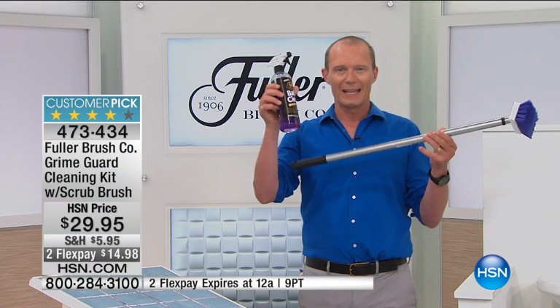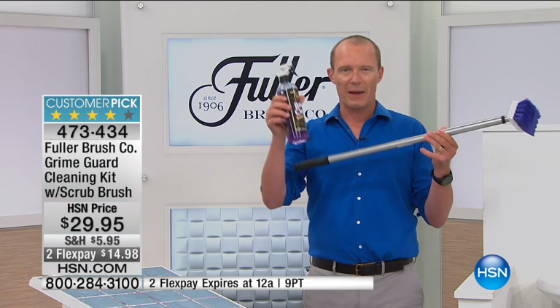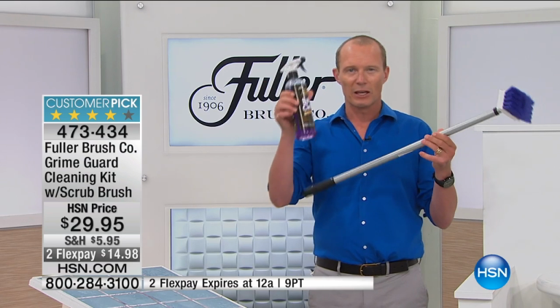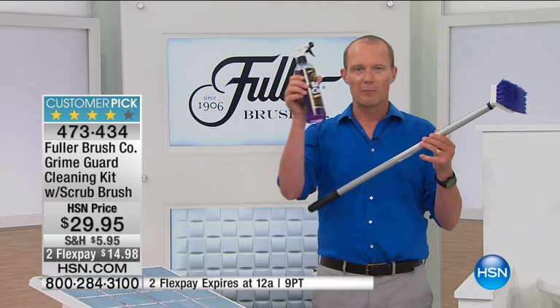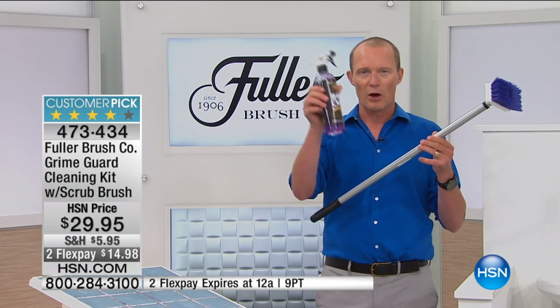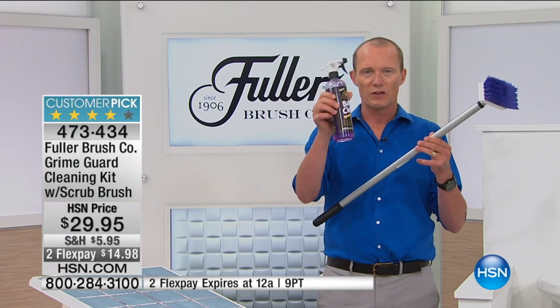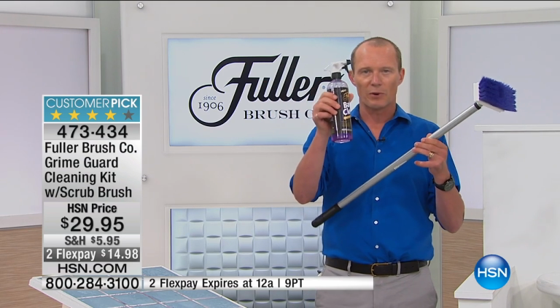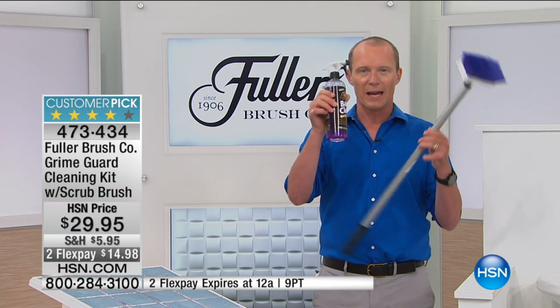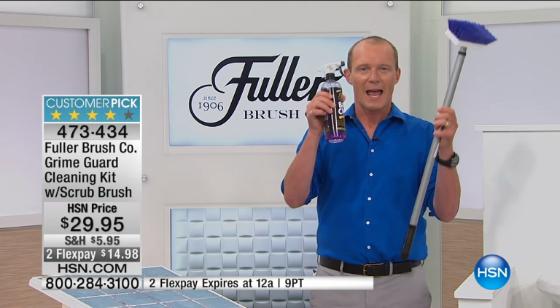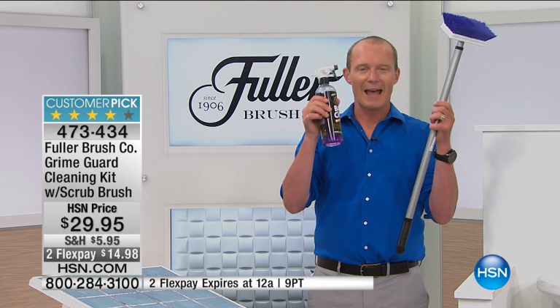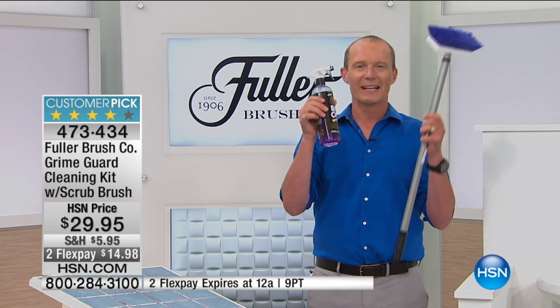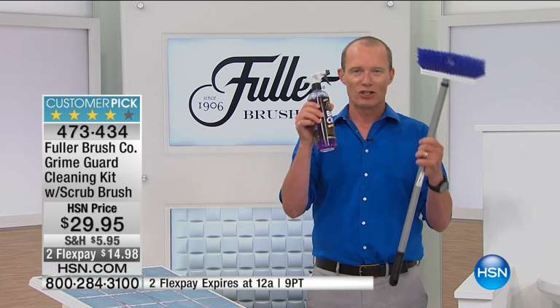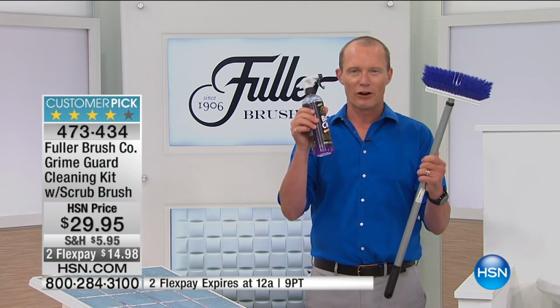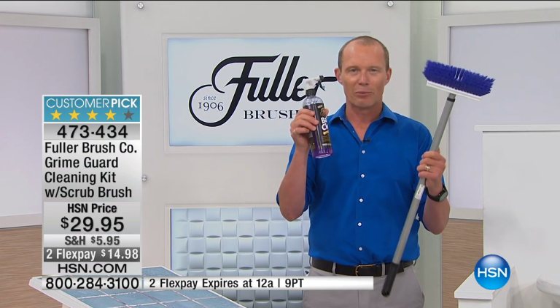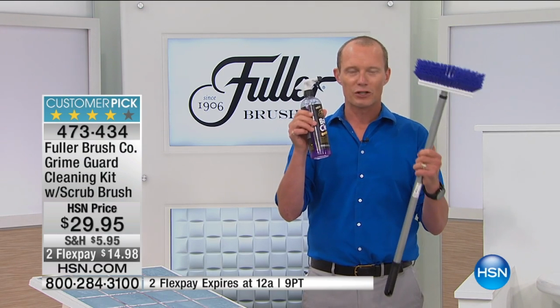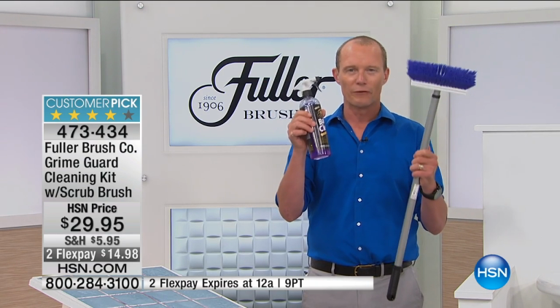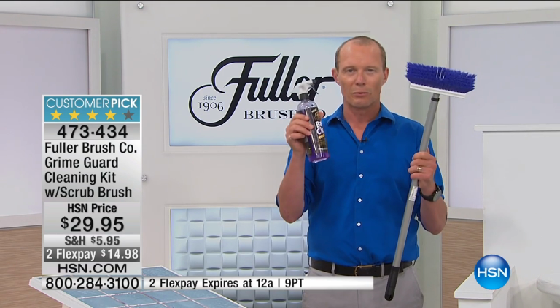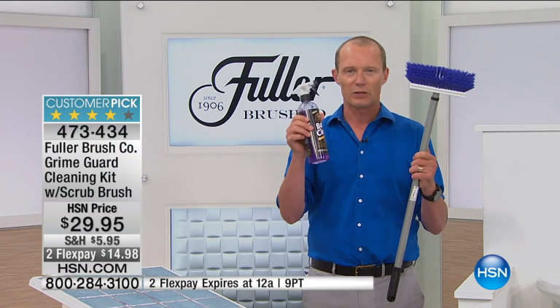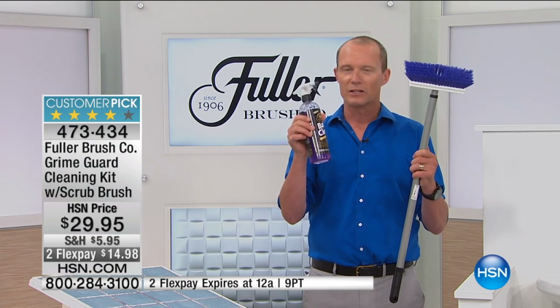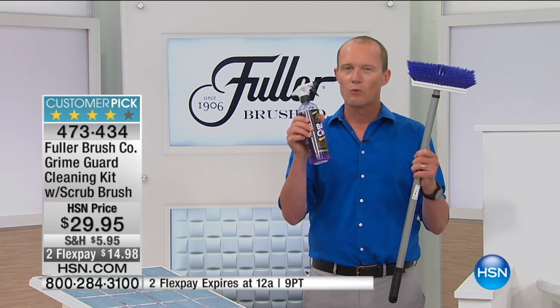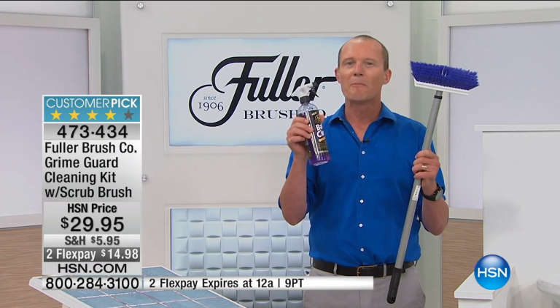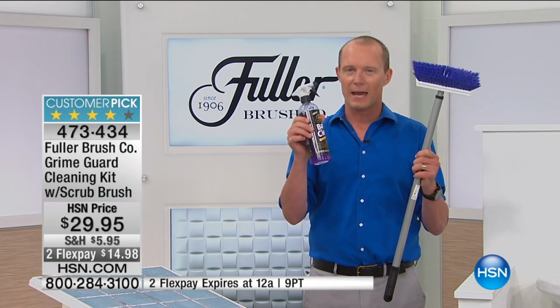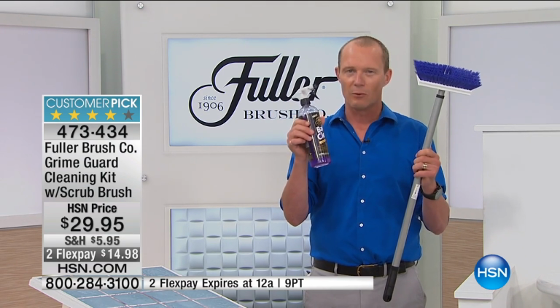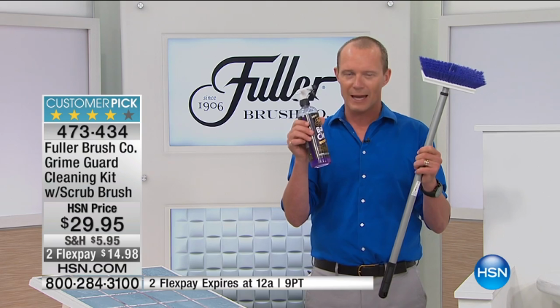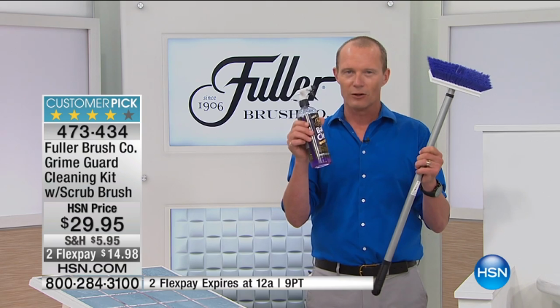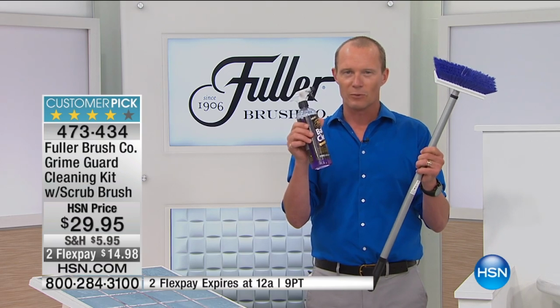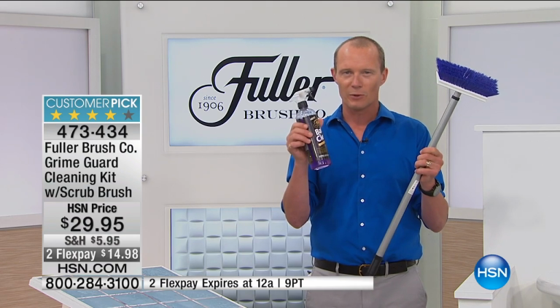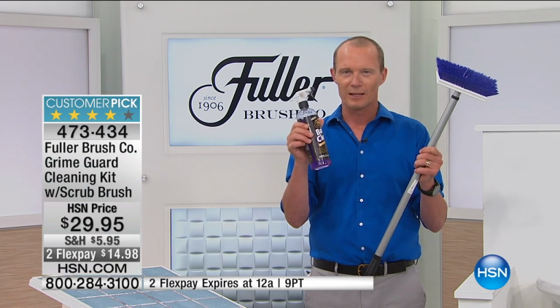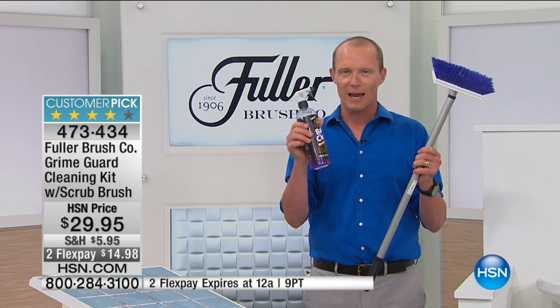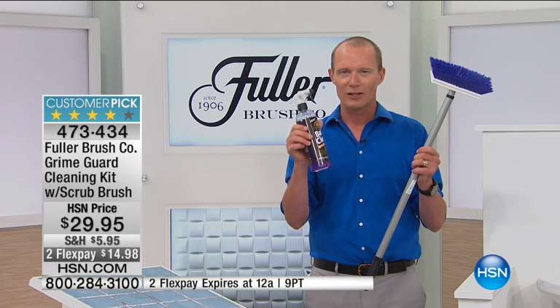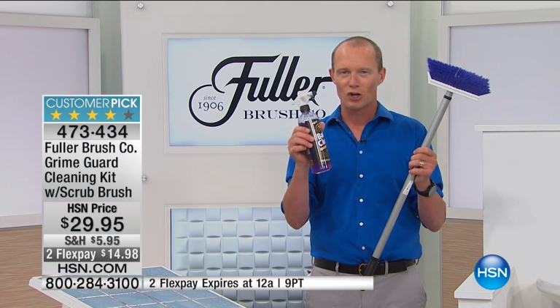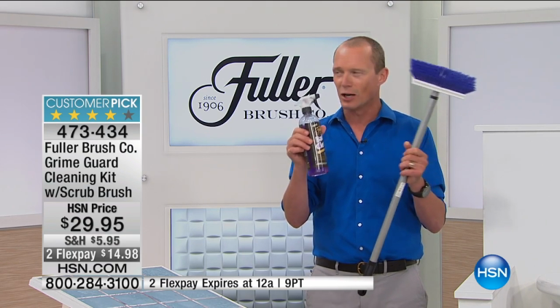In the pack, you're getting both the spray and the legendary brush, the Fuller brush, but there's only one man I want to handle this brush with in this hour, and that's John.